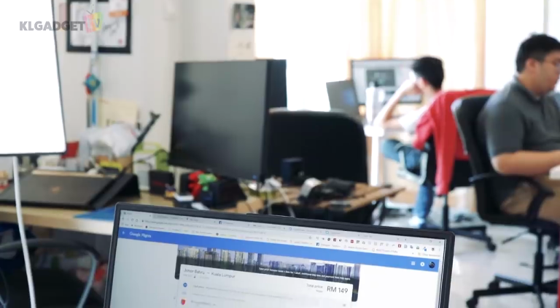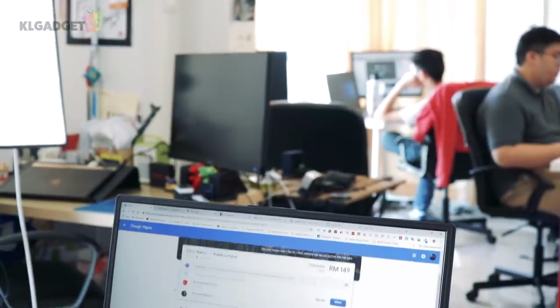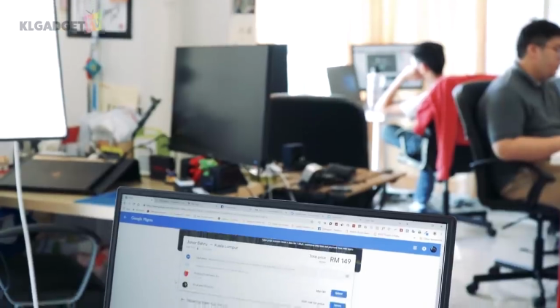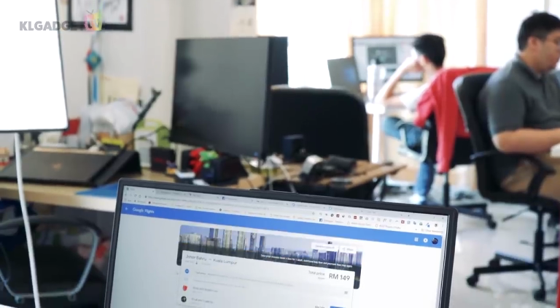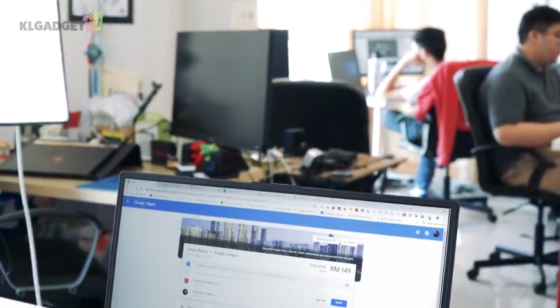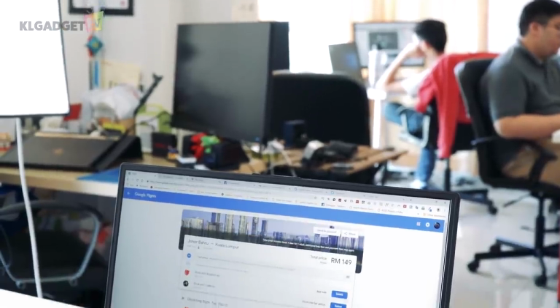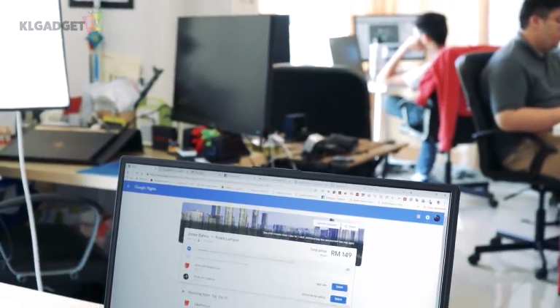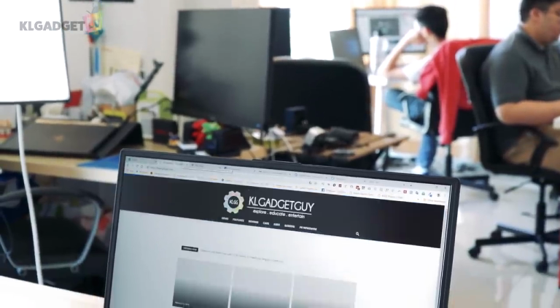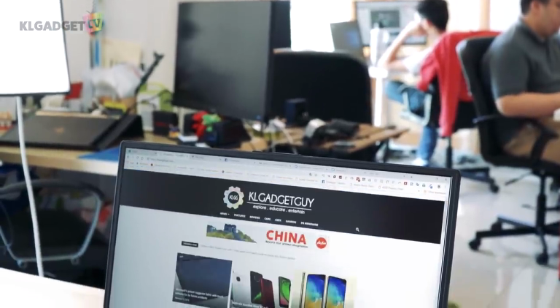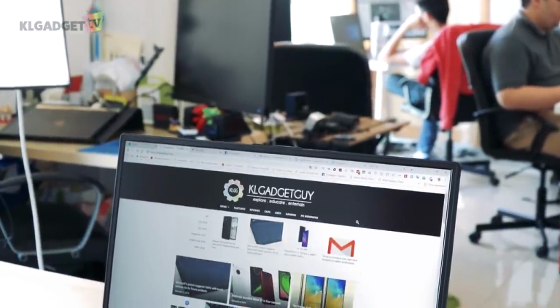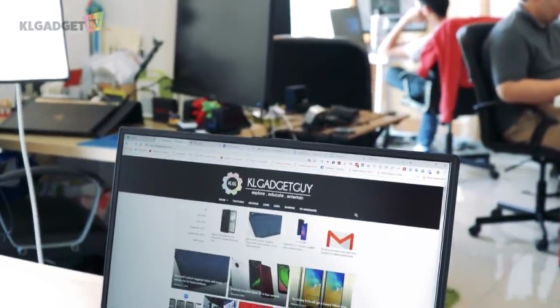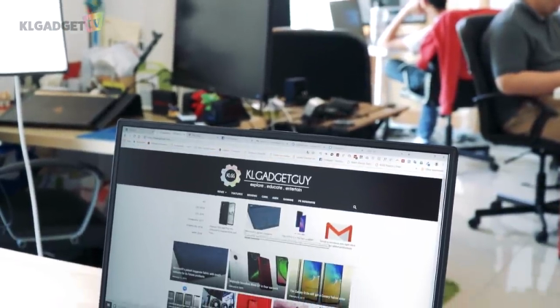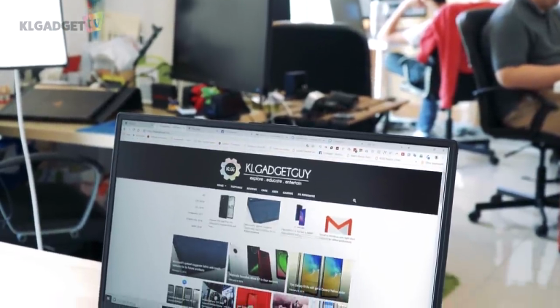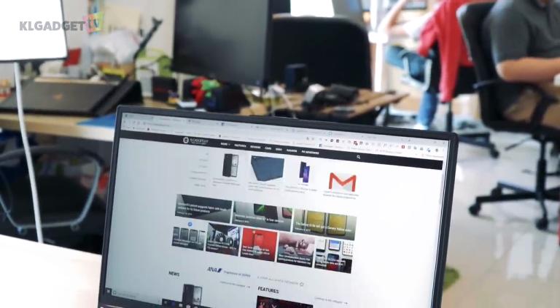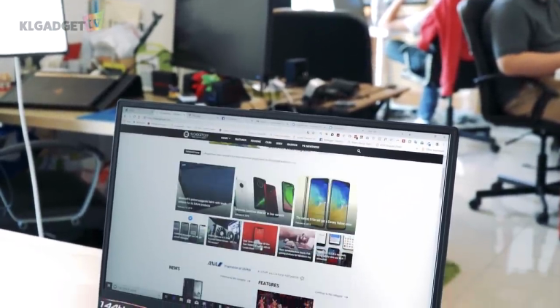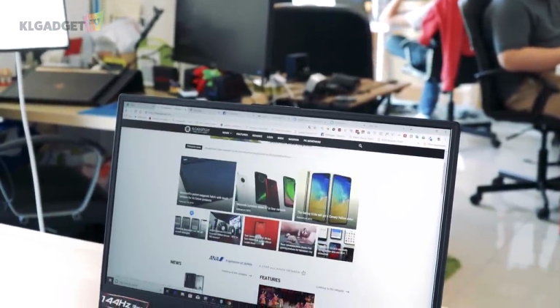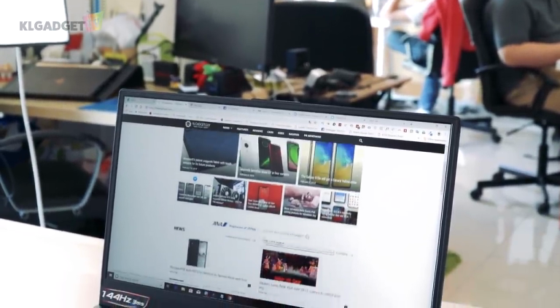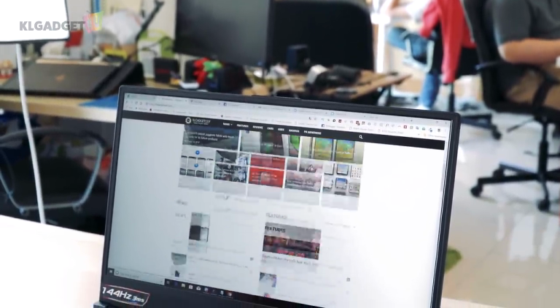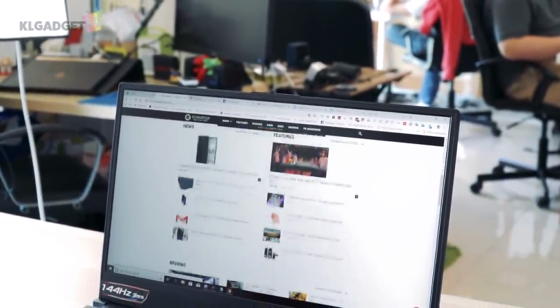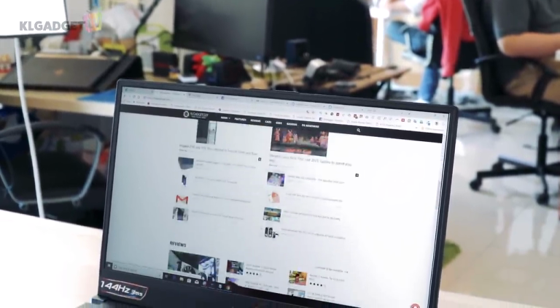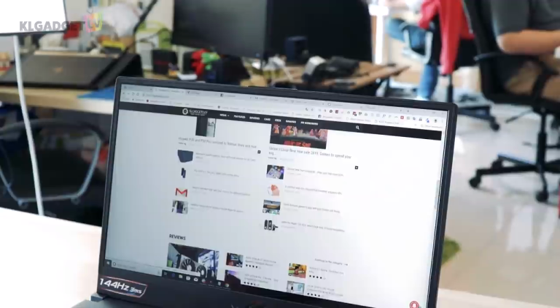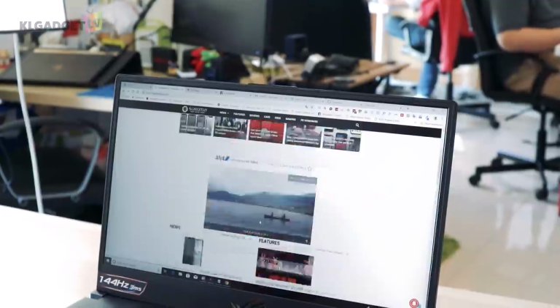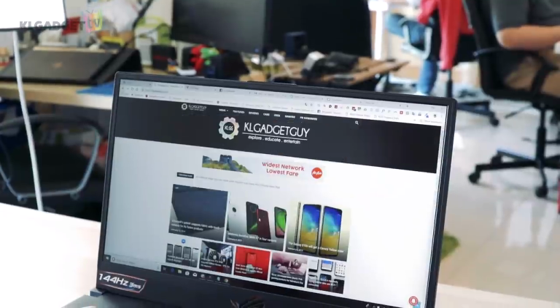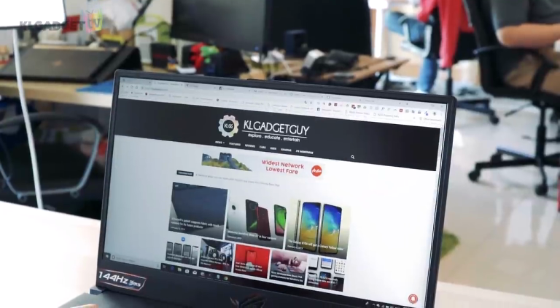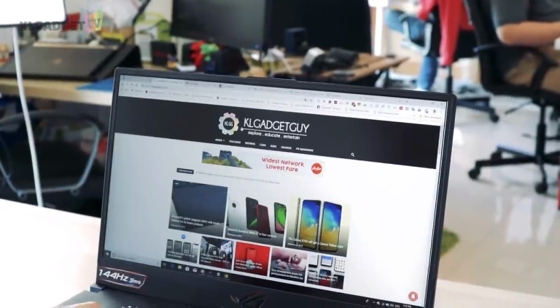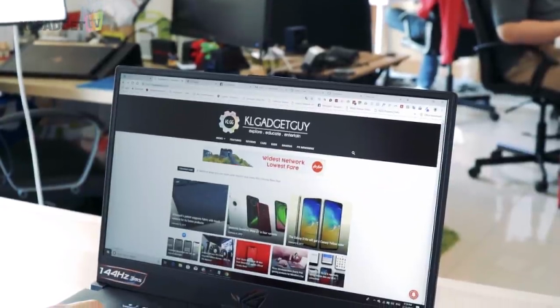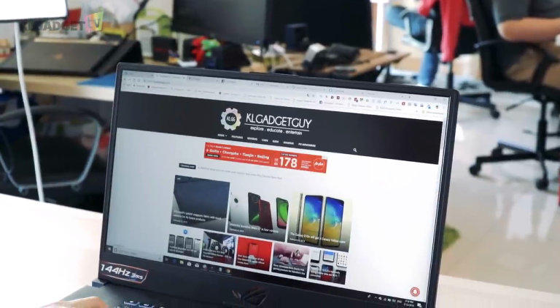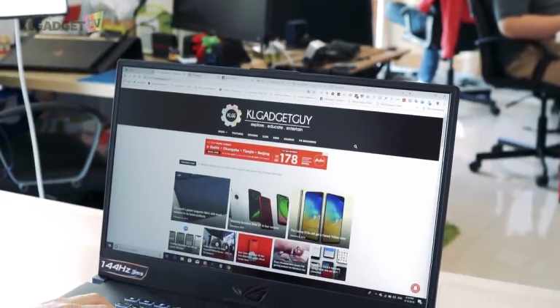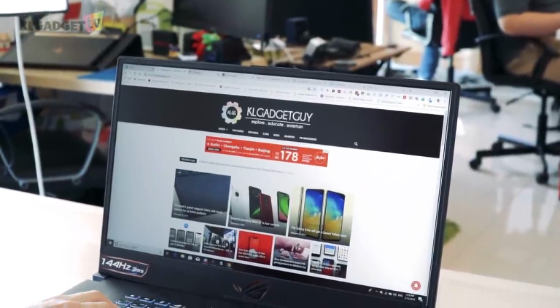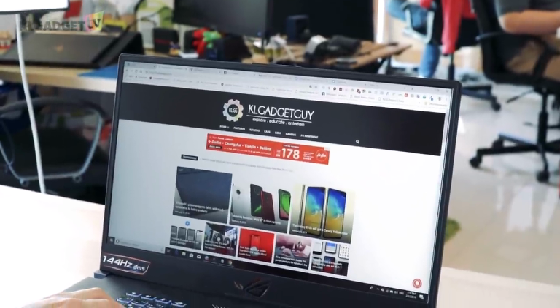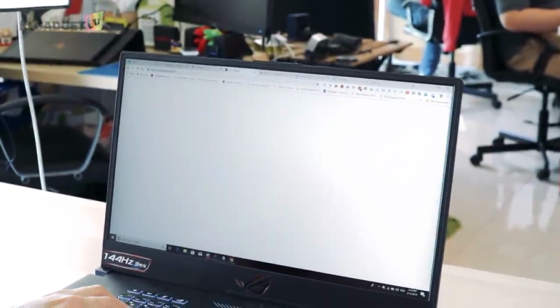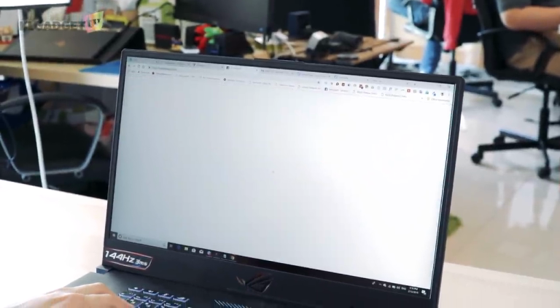Battery life is reasonably good. I managed to score up to 4.5 hours of usage on a single charge with heavy web browsing on Chrome.